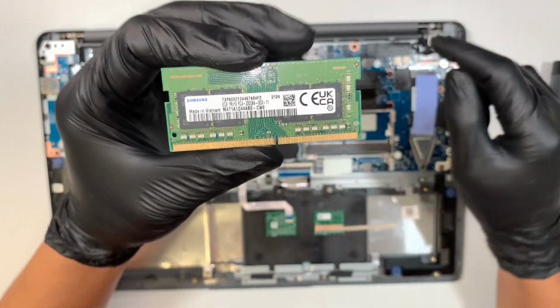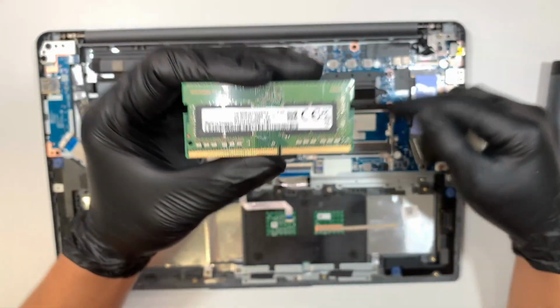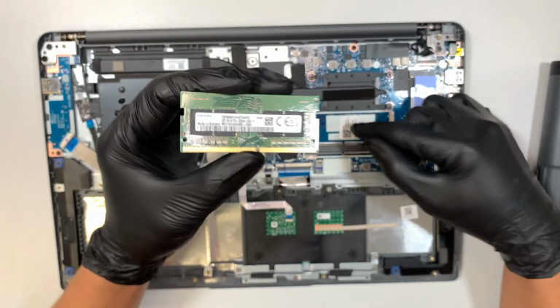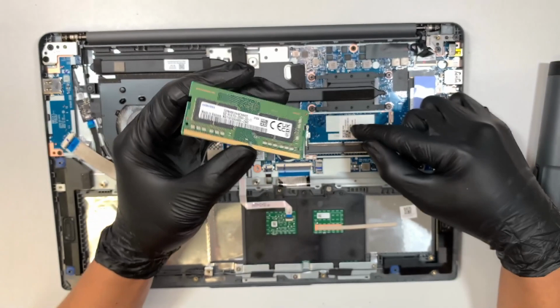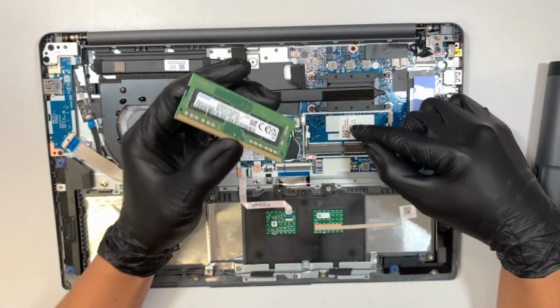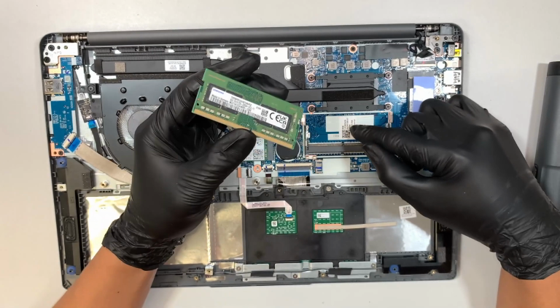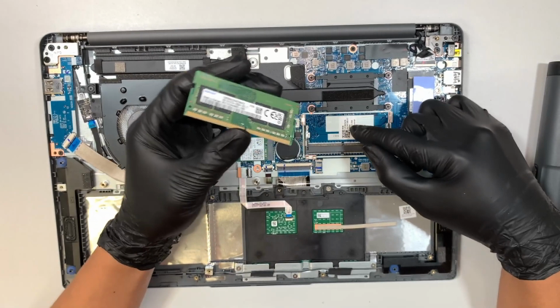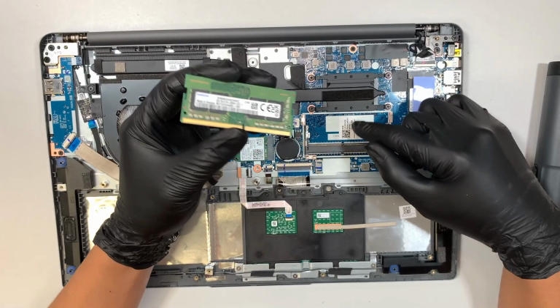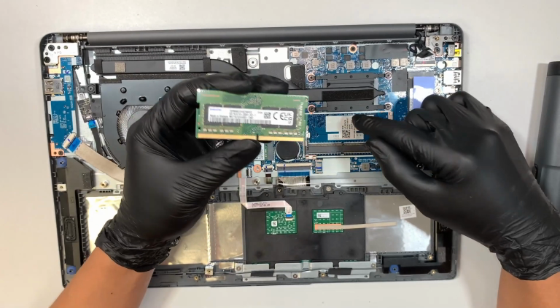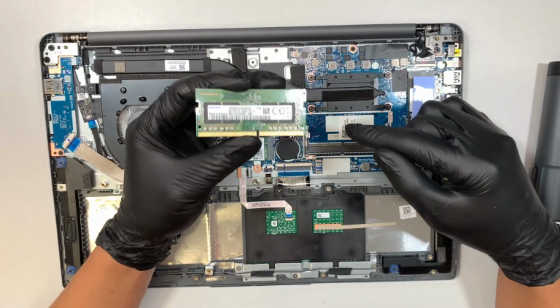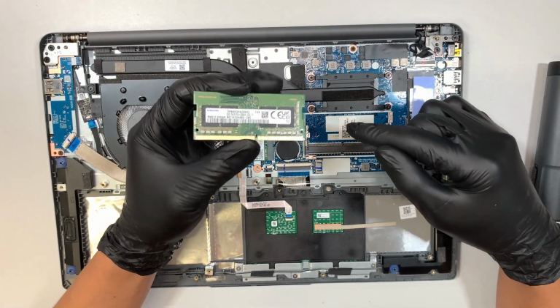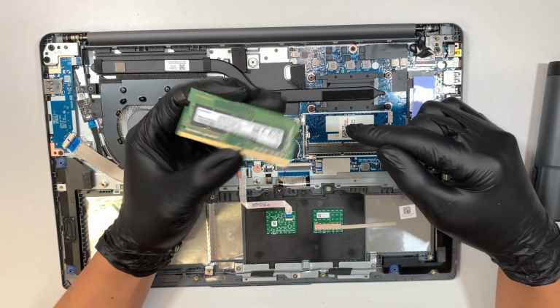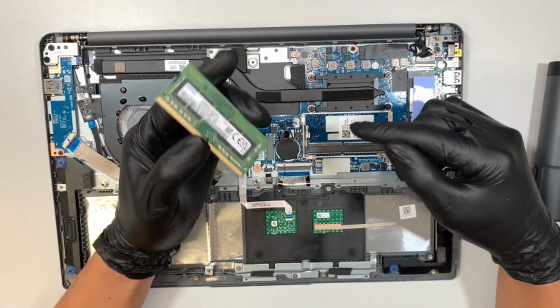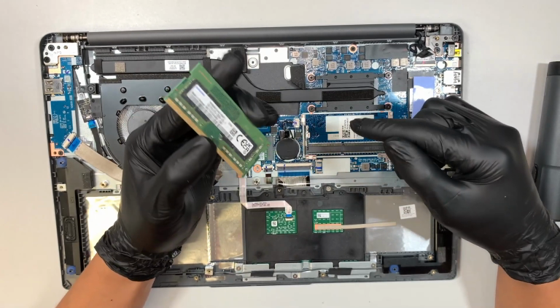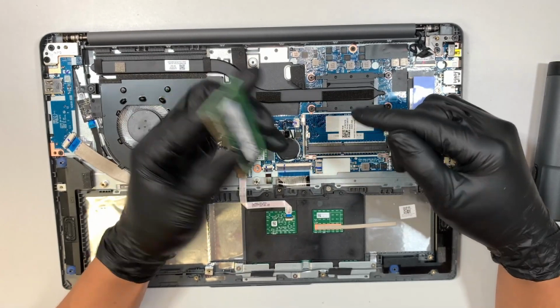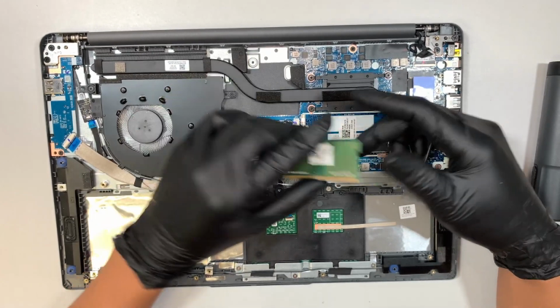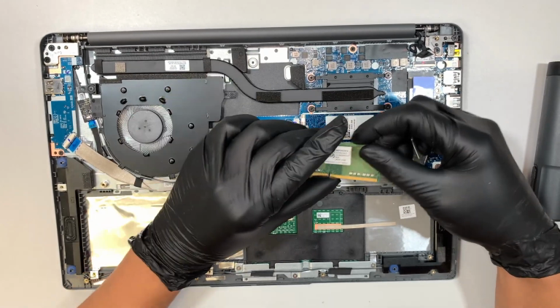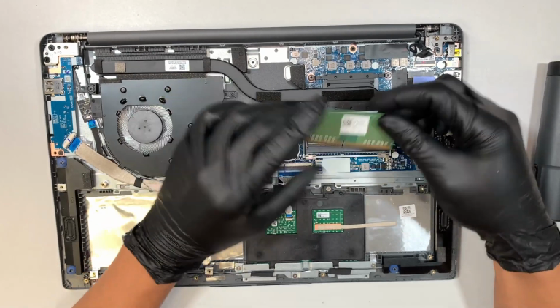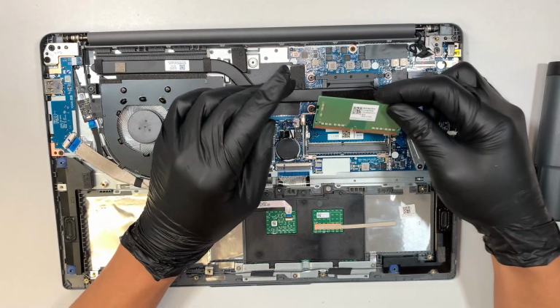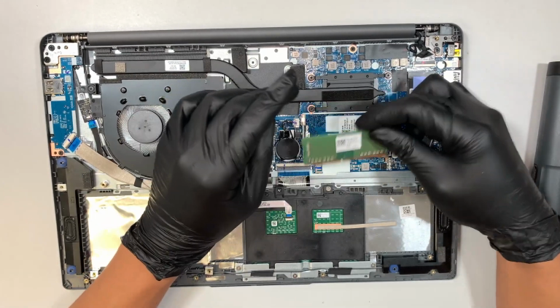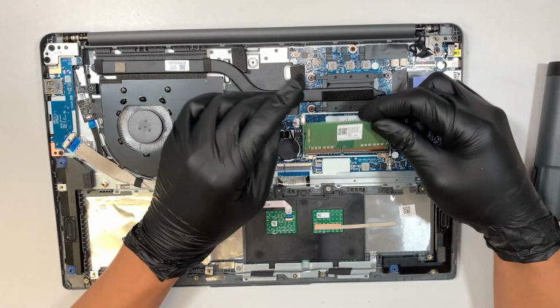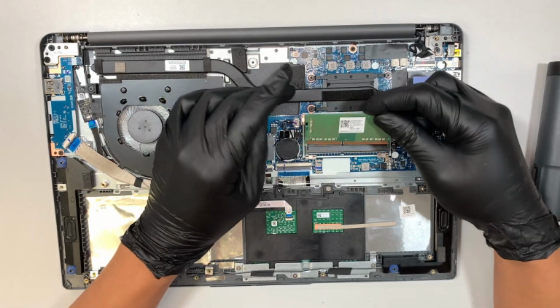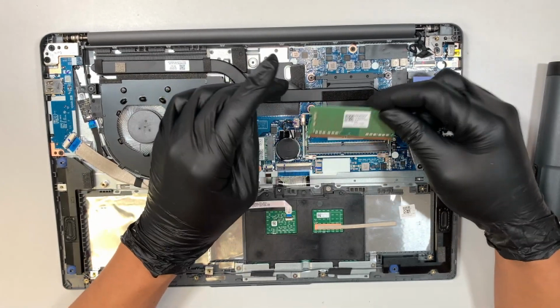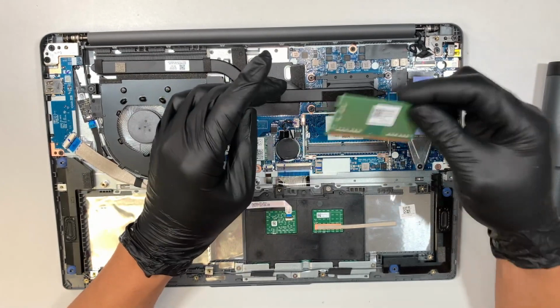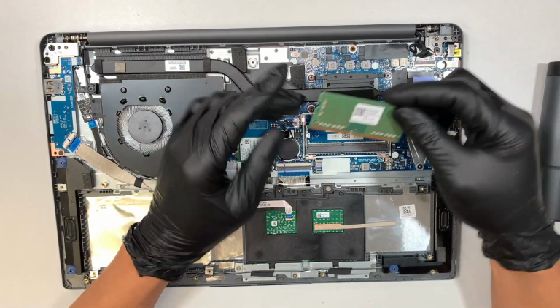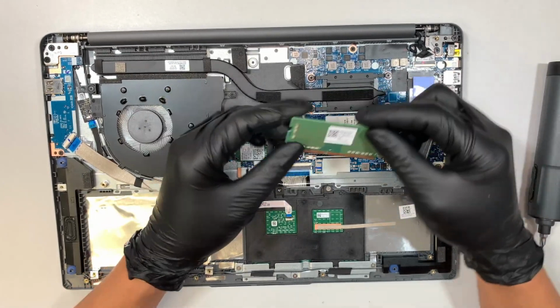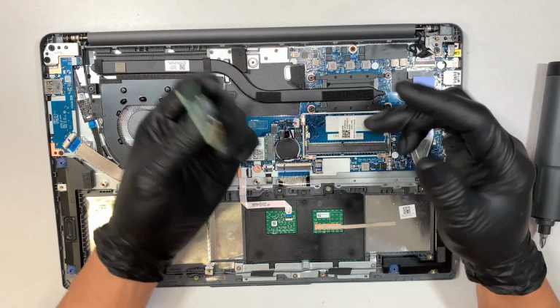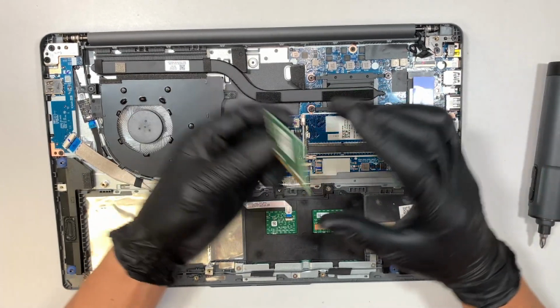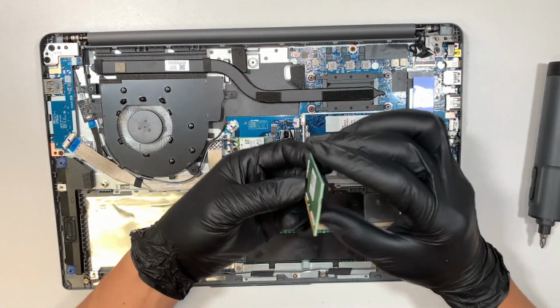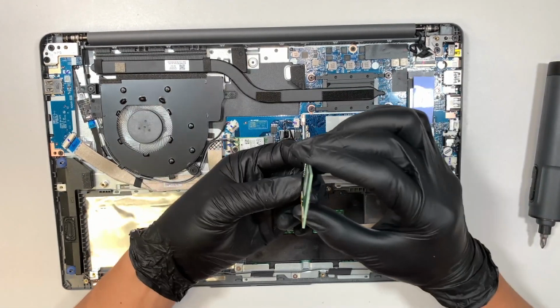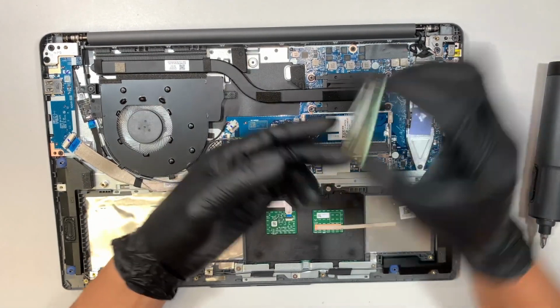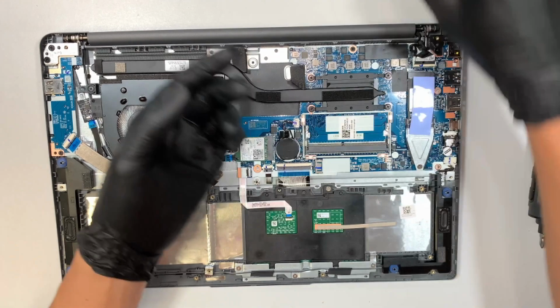You can upgrade this from 8 to 16 GB — just slide it in and that's how you install it.